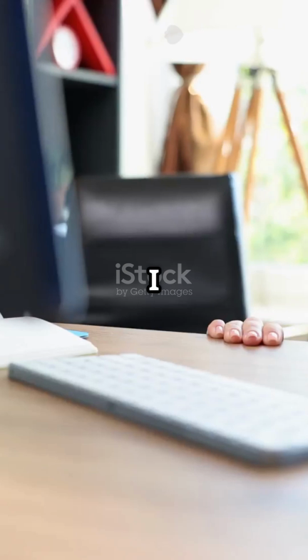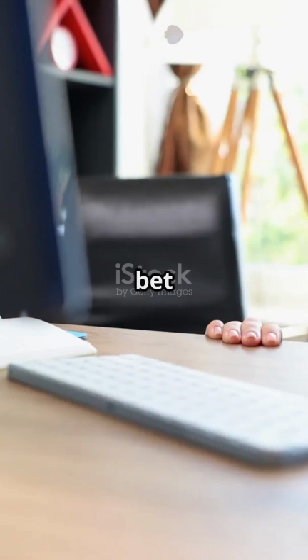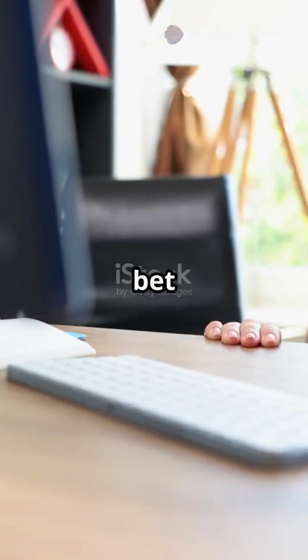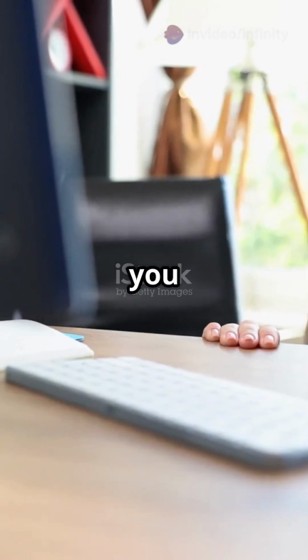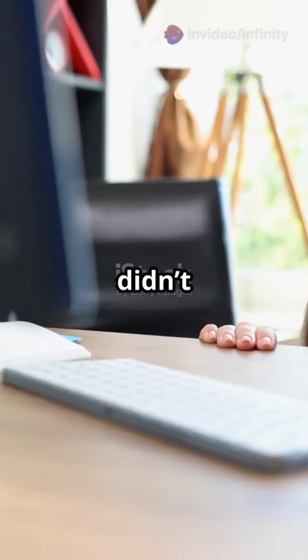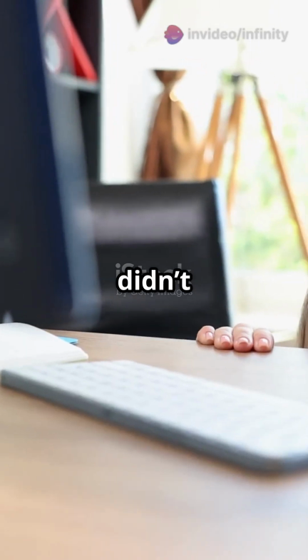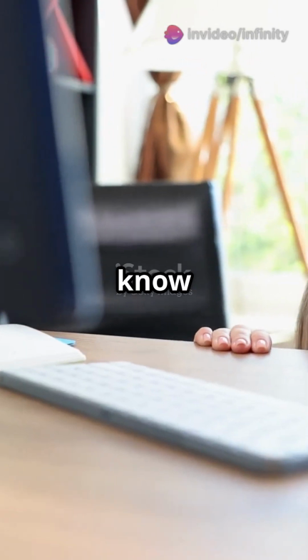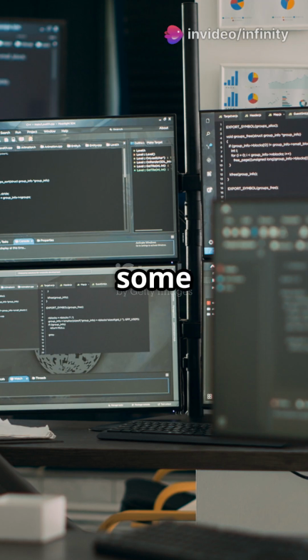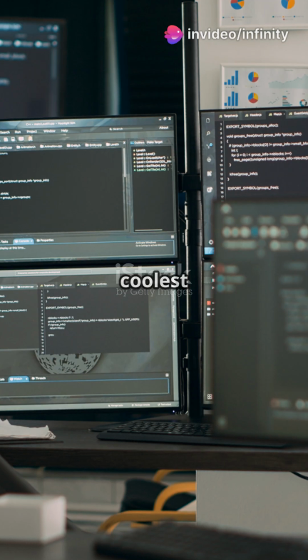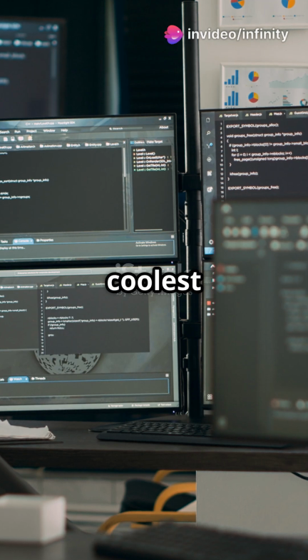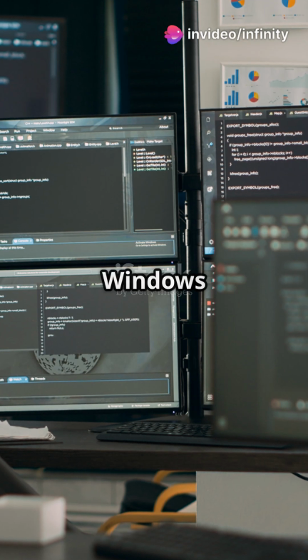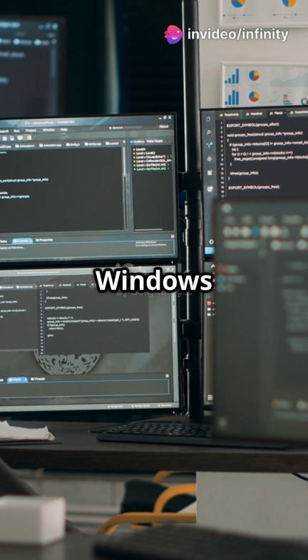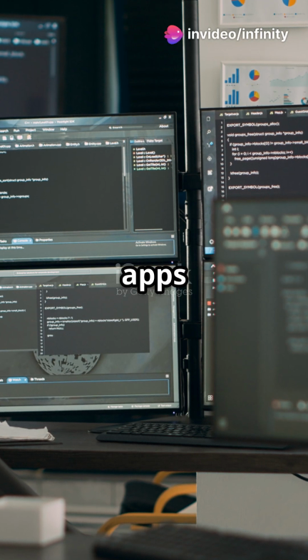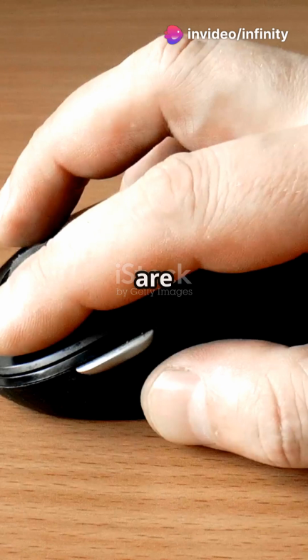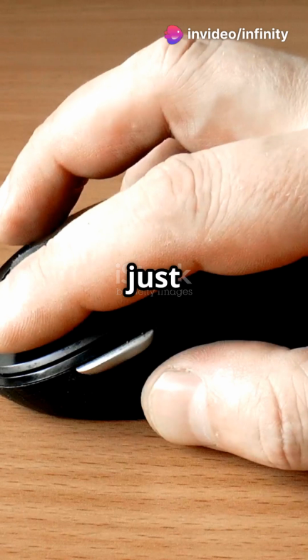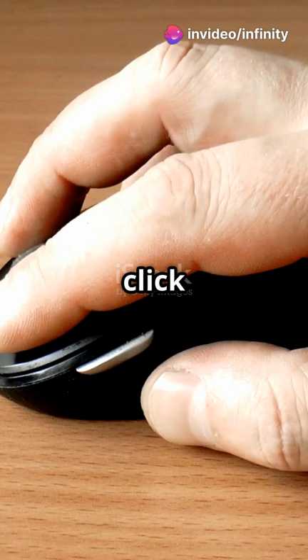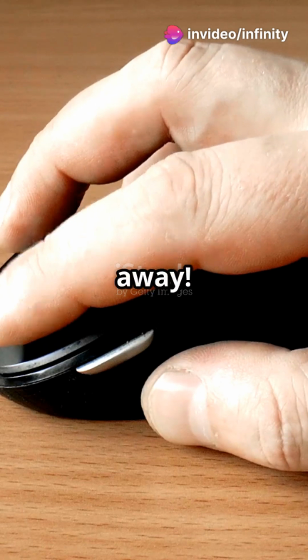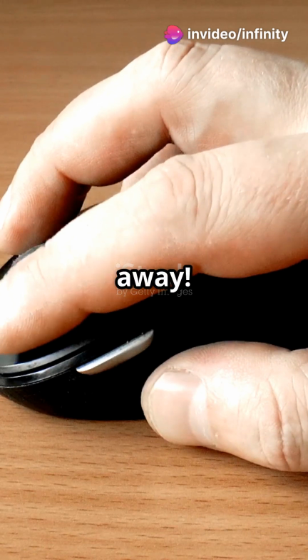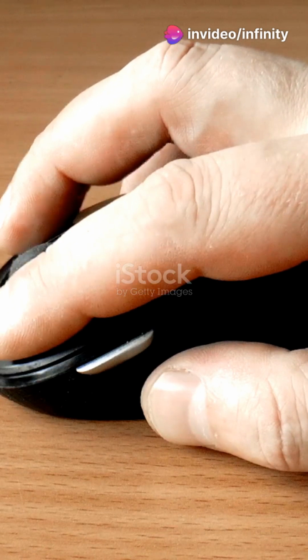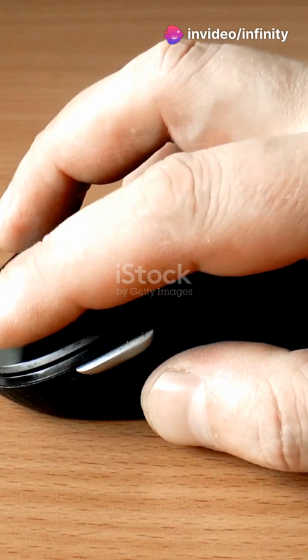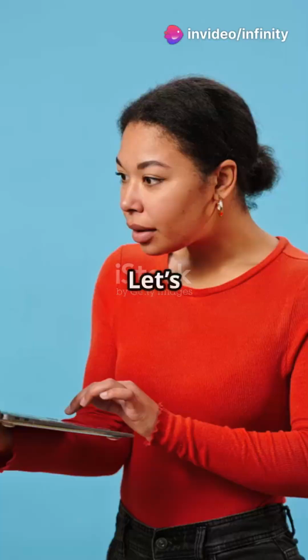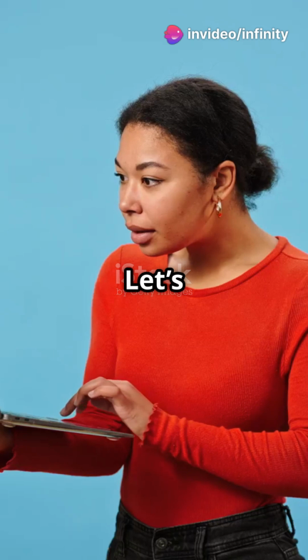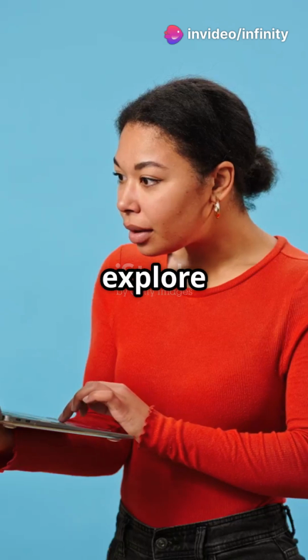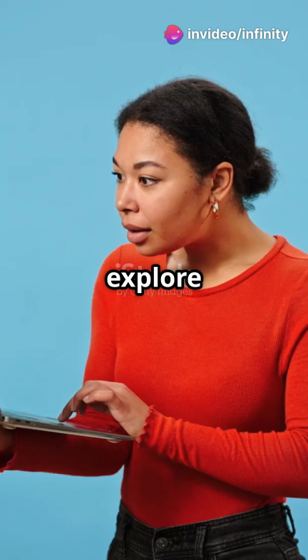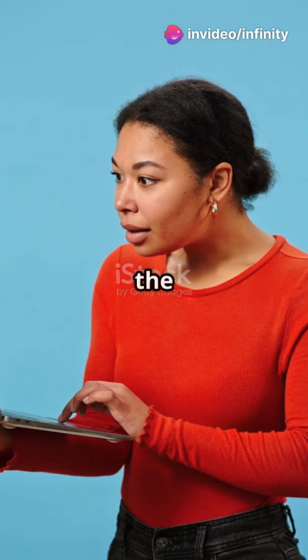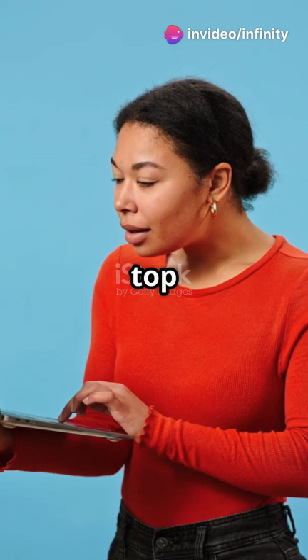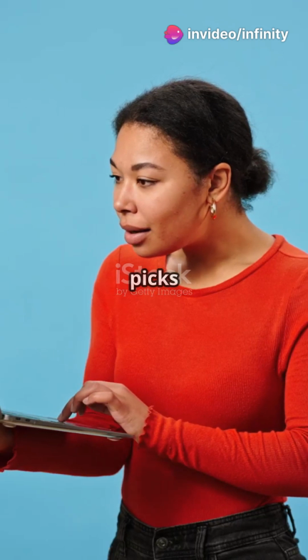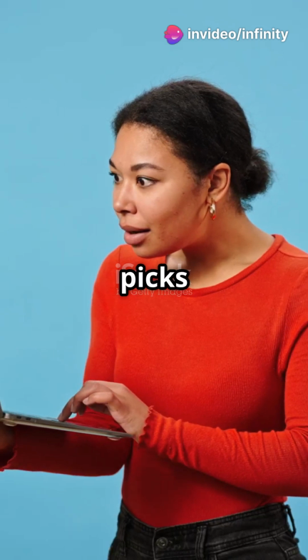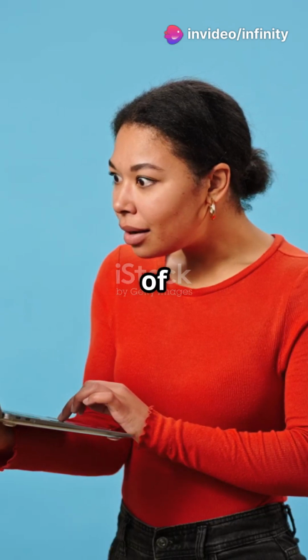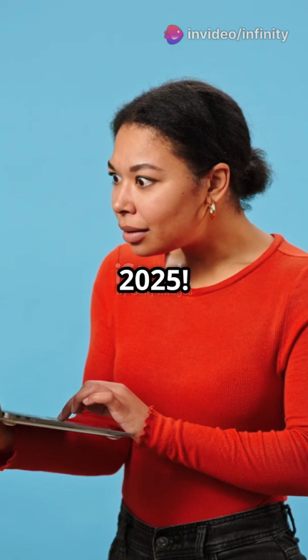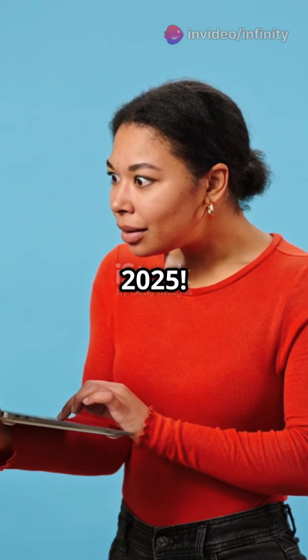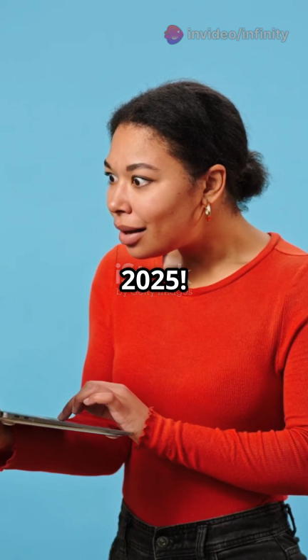I bet you didn't know some of the coolest Windows apps are just a click away. Let's explore the top picks of 2025.